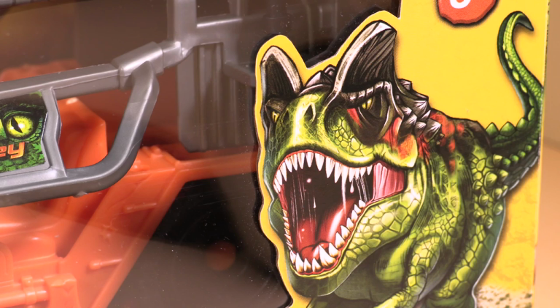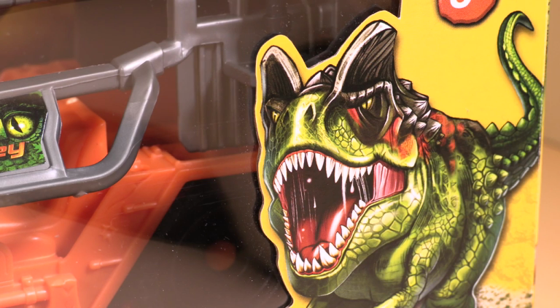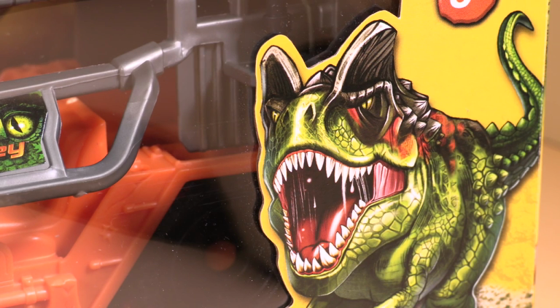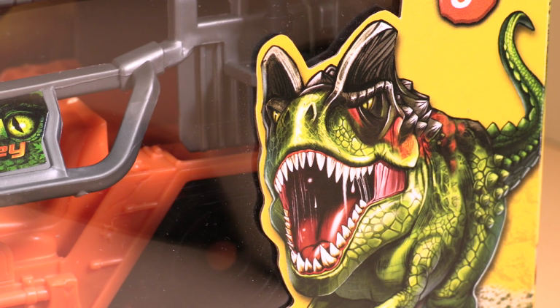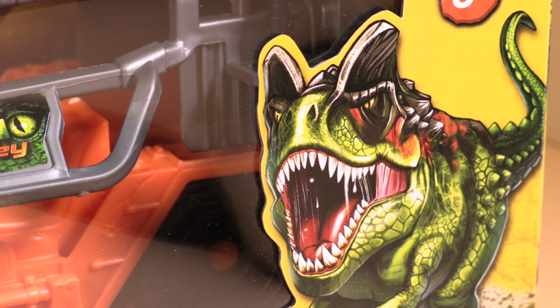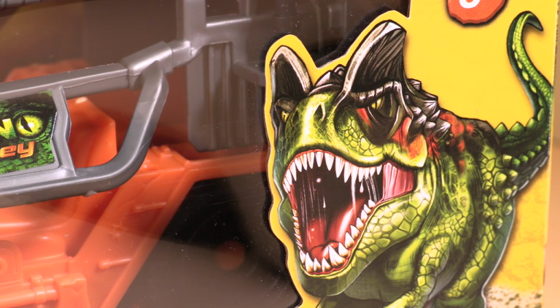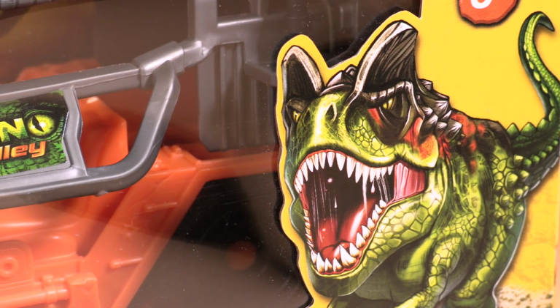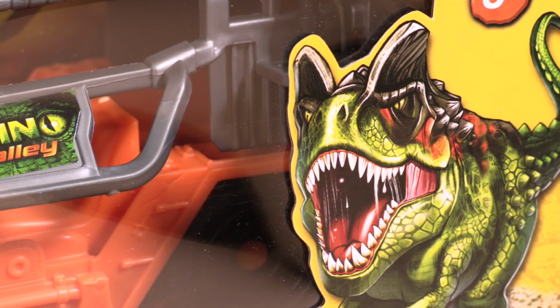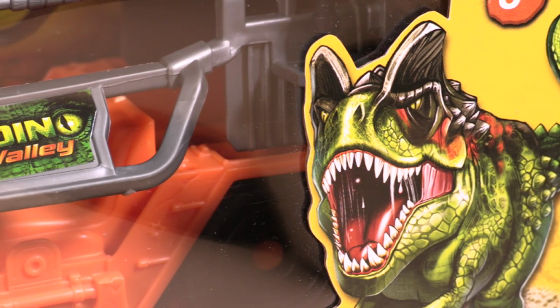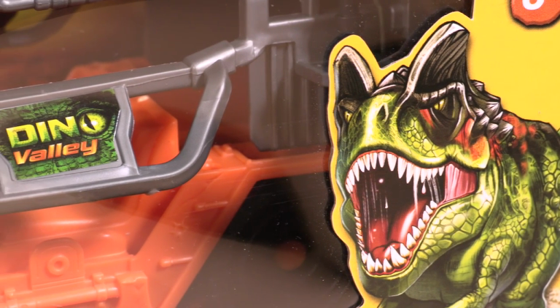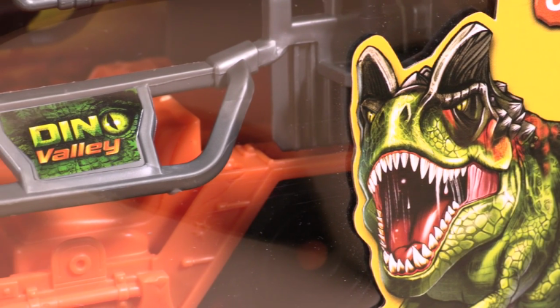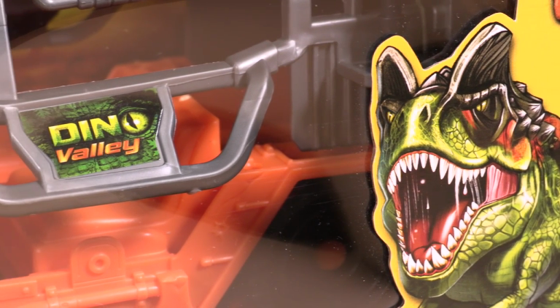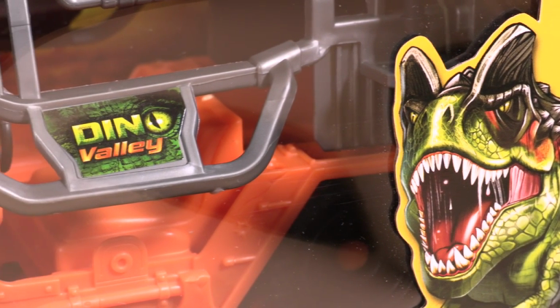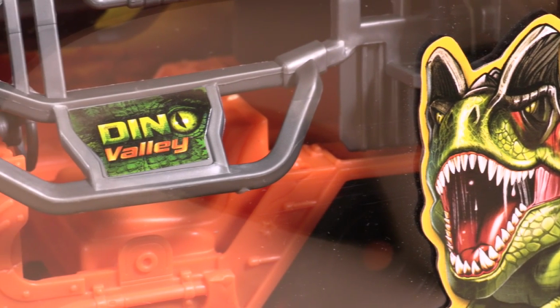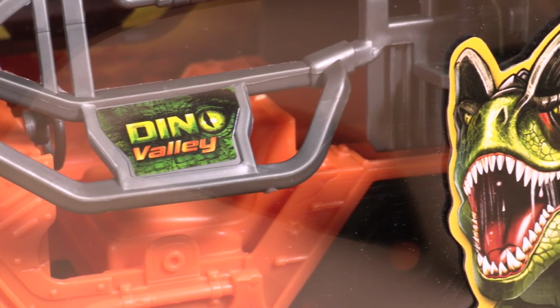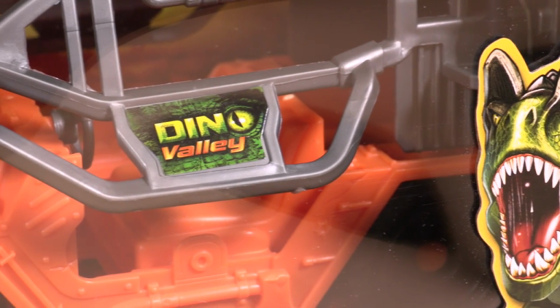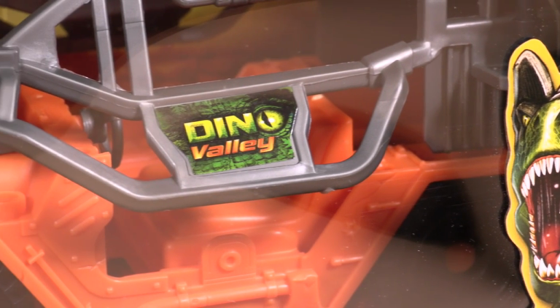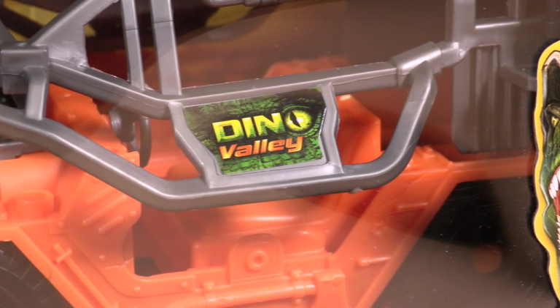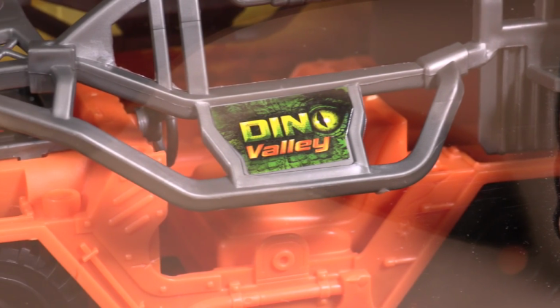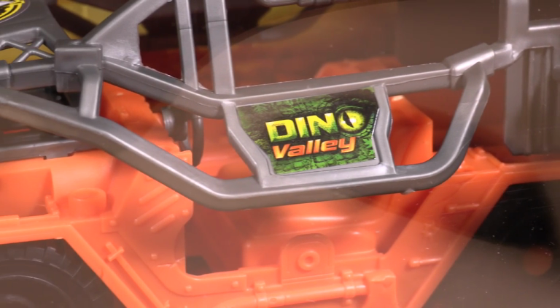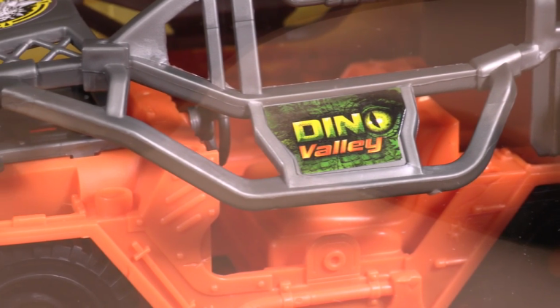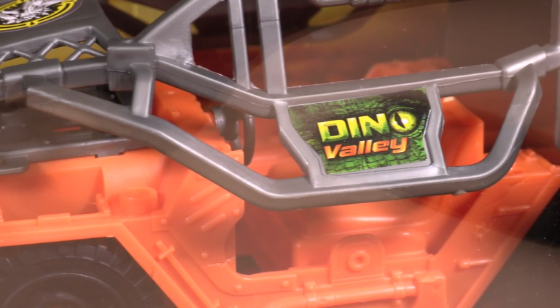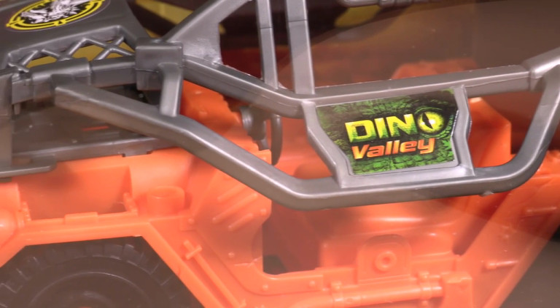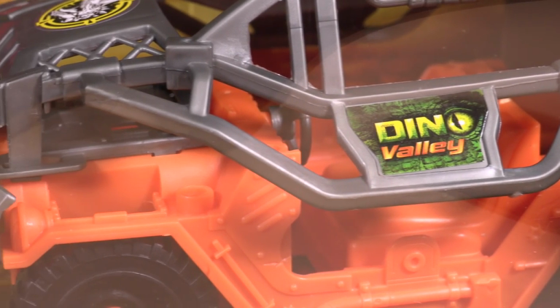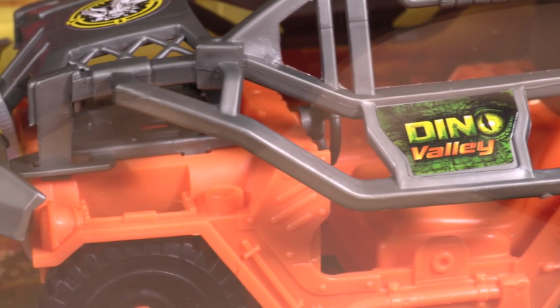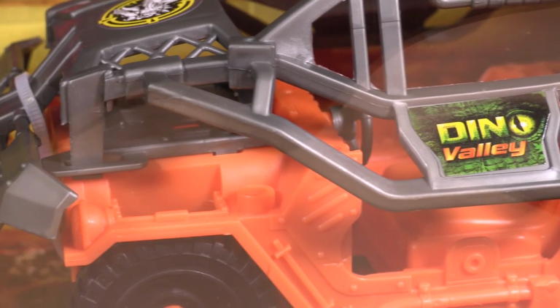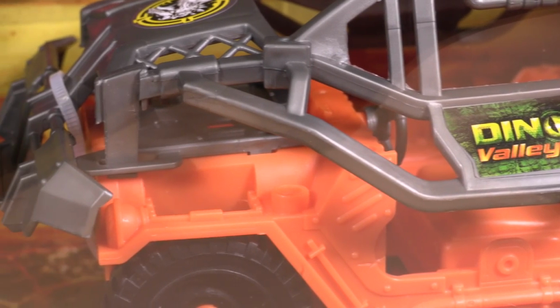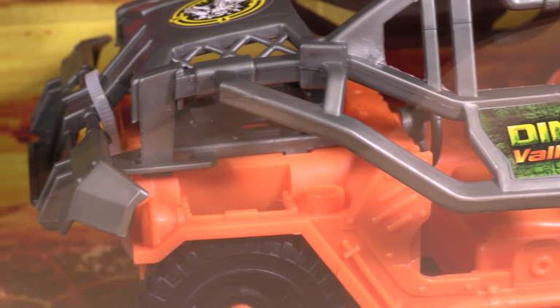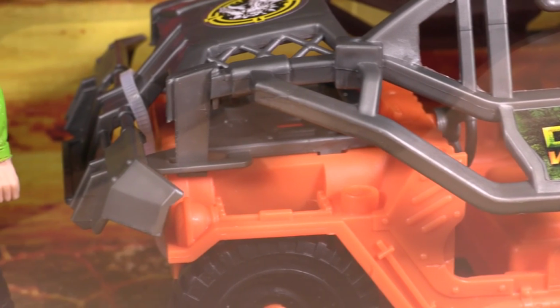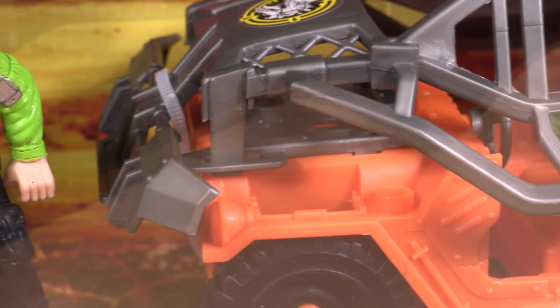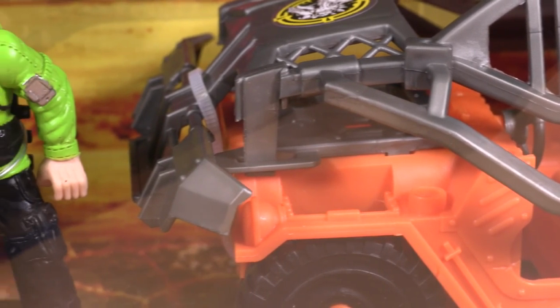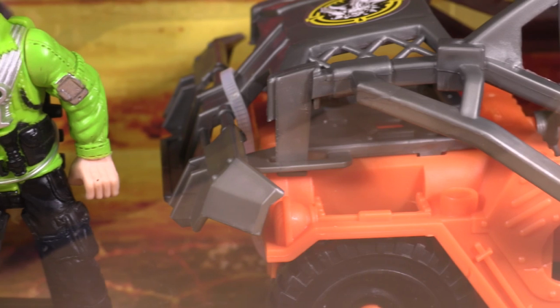Hey Little Wonders, it's Jem here and I need your help. The Raptor has escaped from Dino Valley.